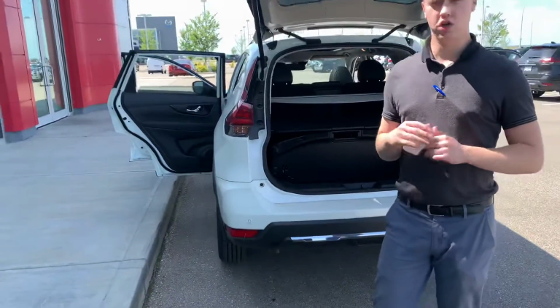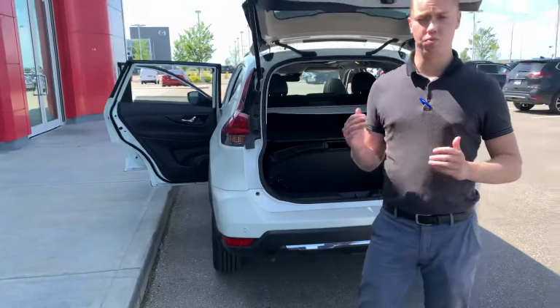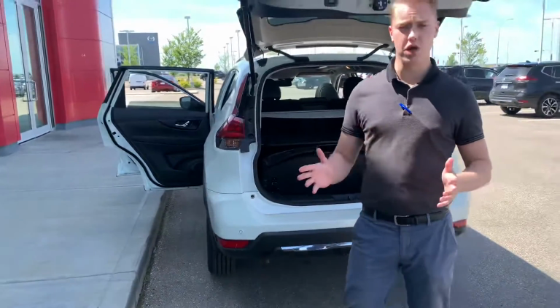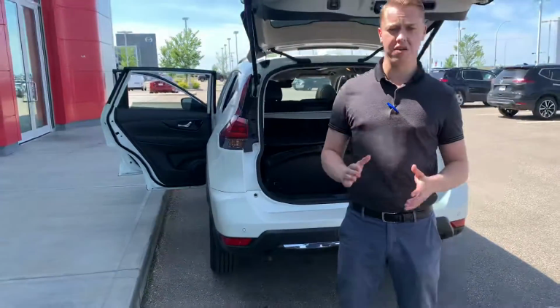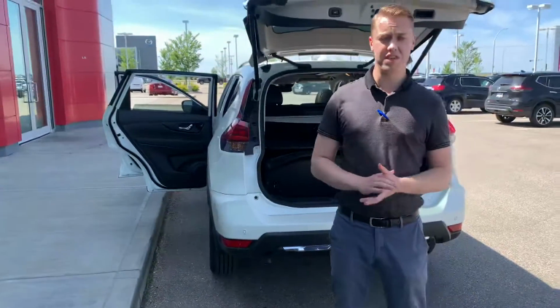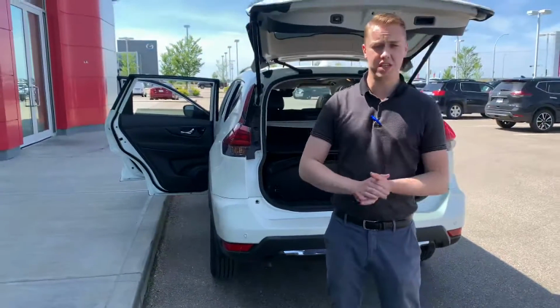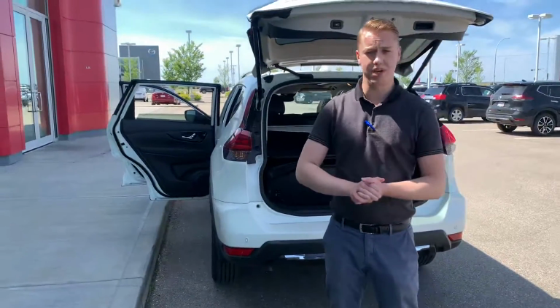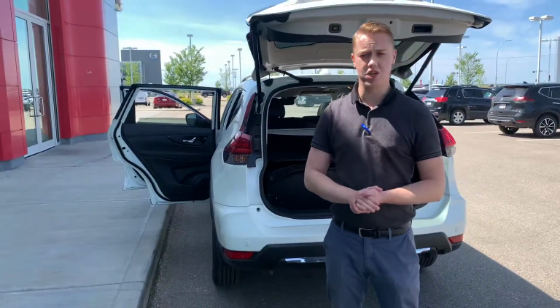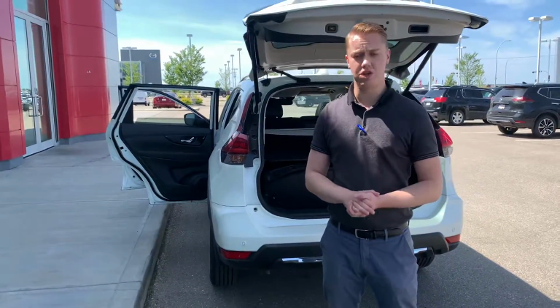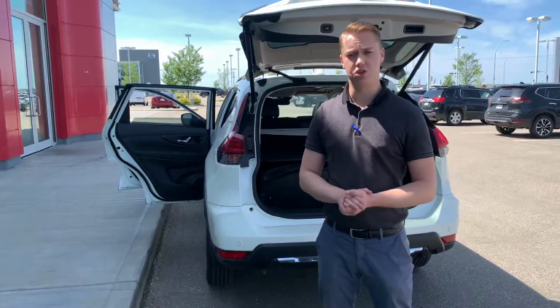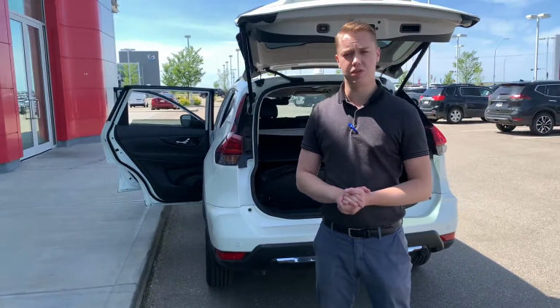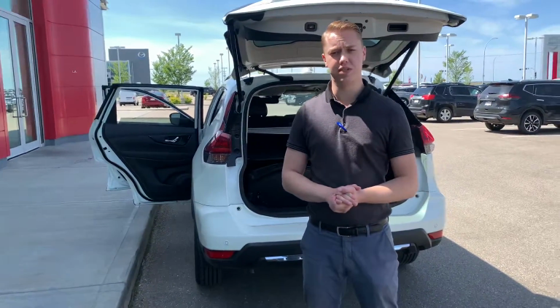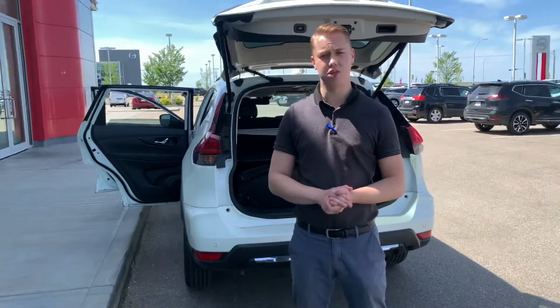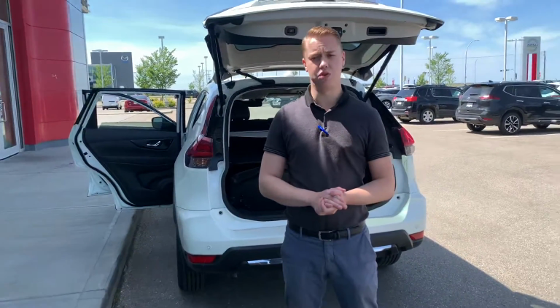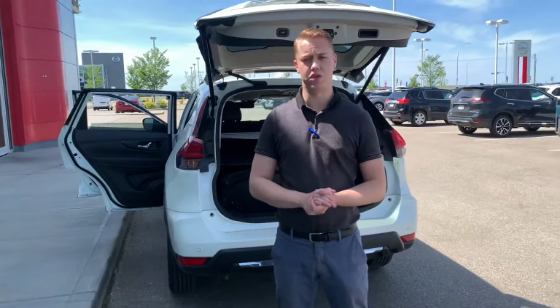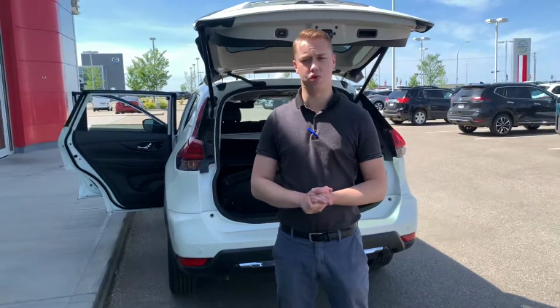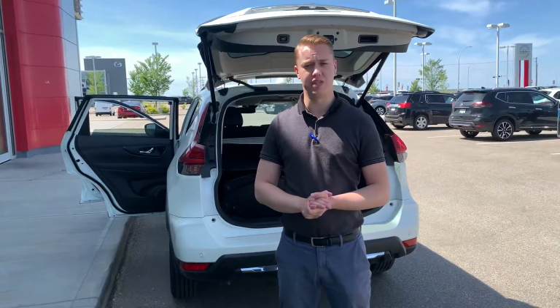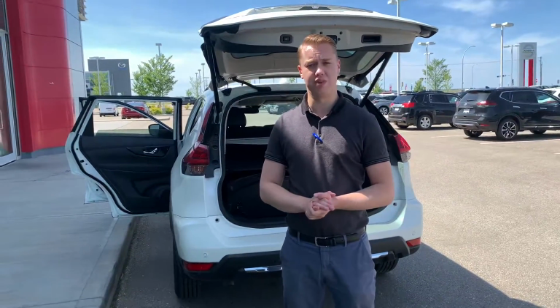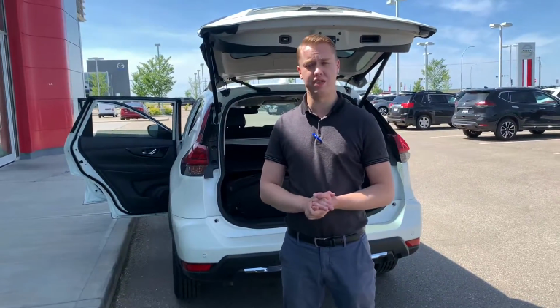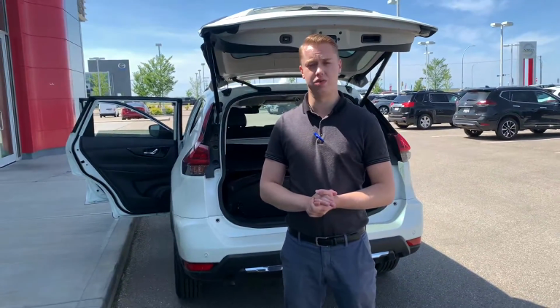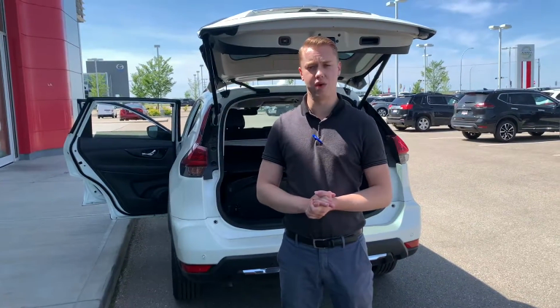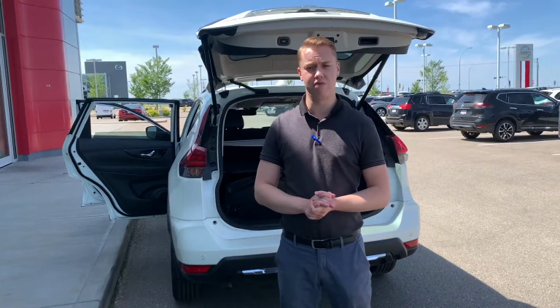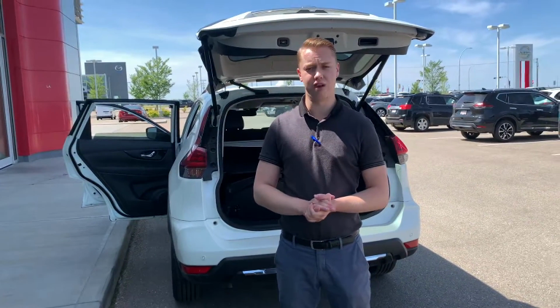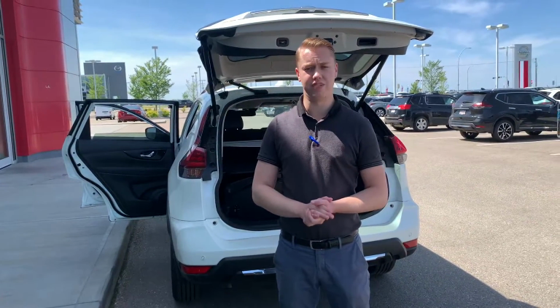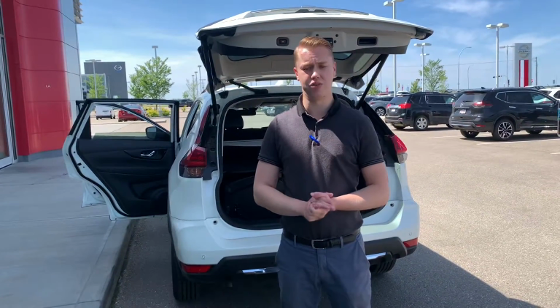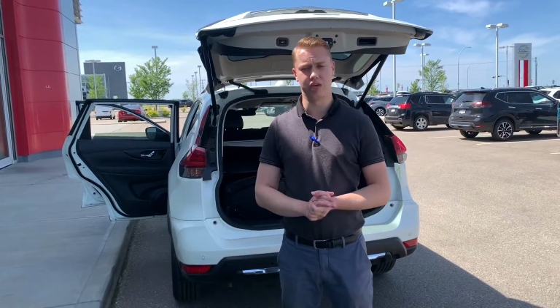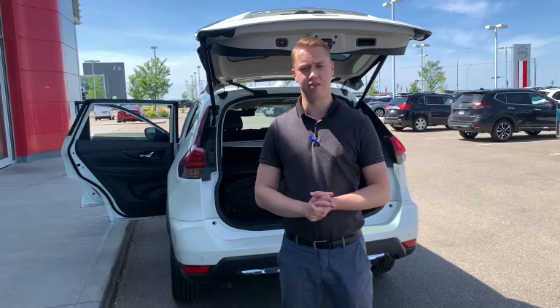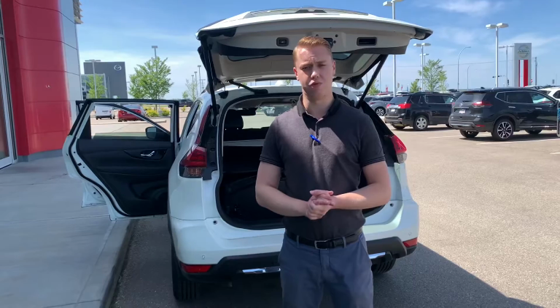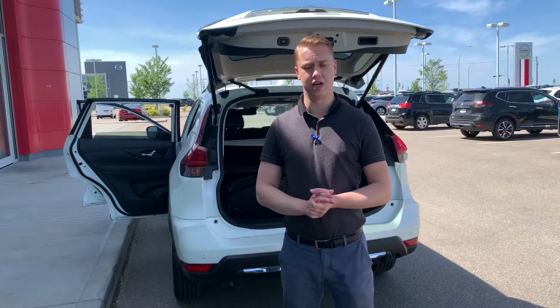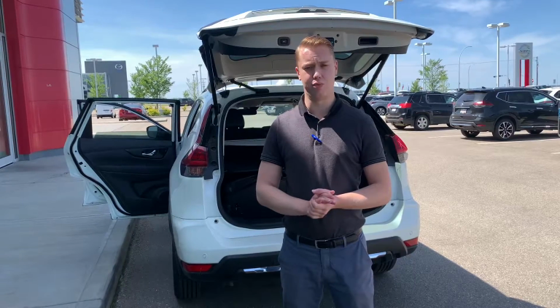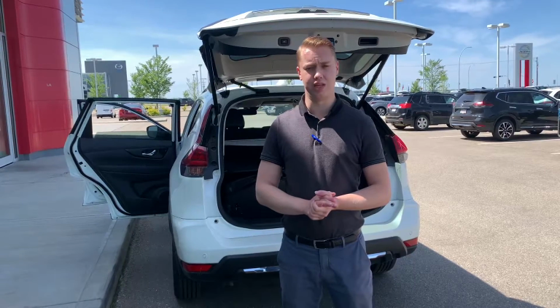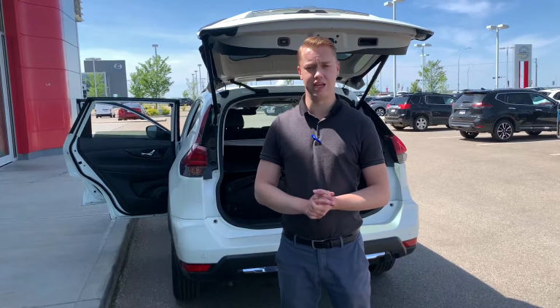So Marty, if this is something that interests you, please give me a shout at the store: 780-850-9491. Thanks.